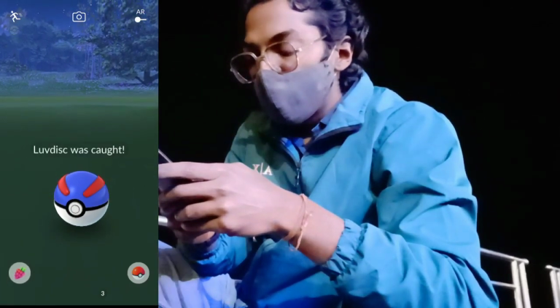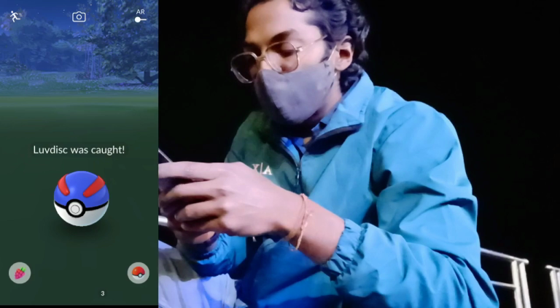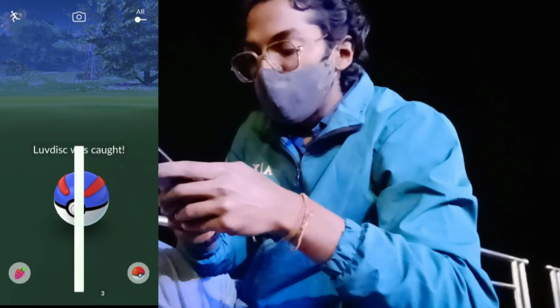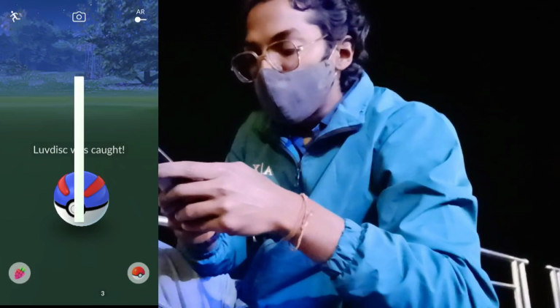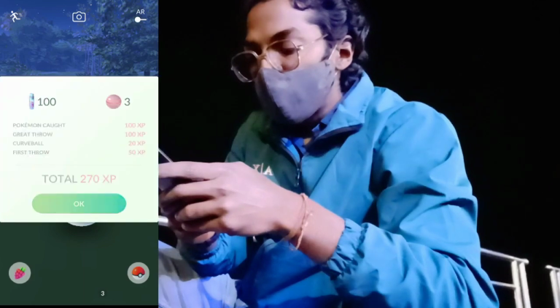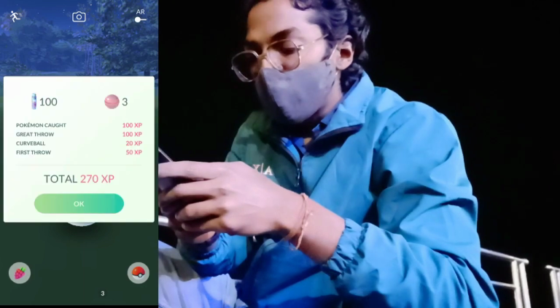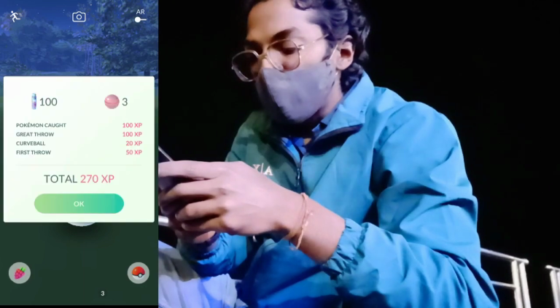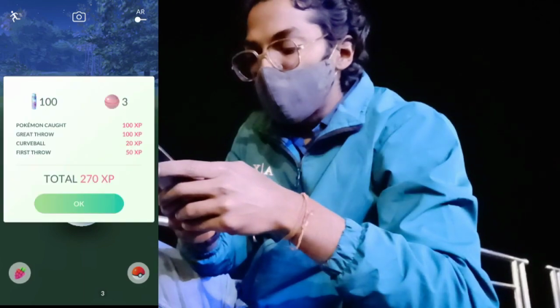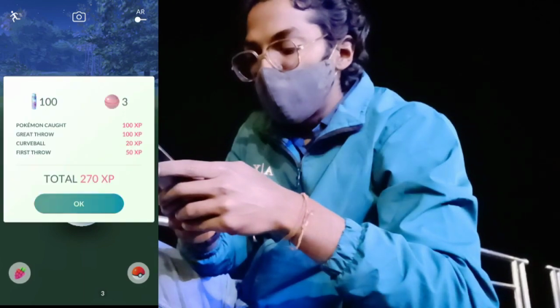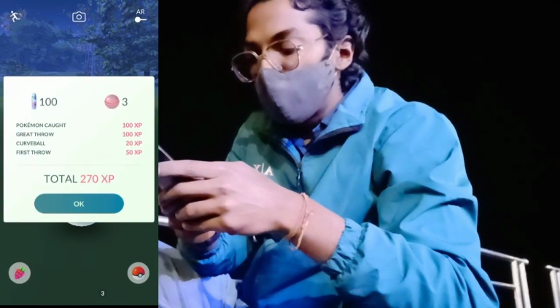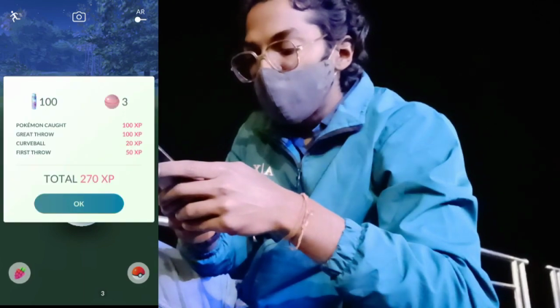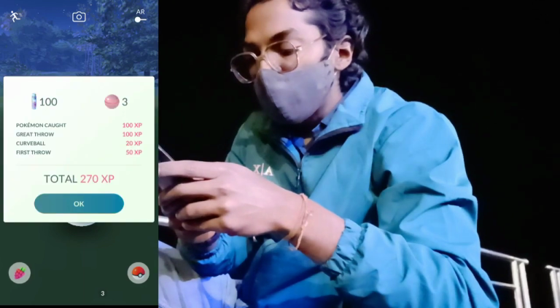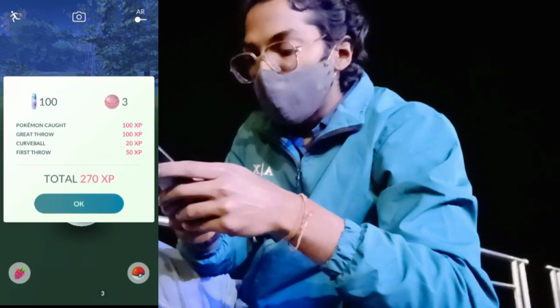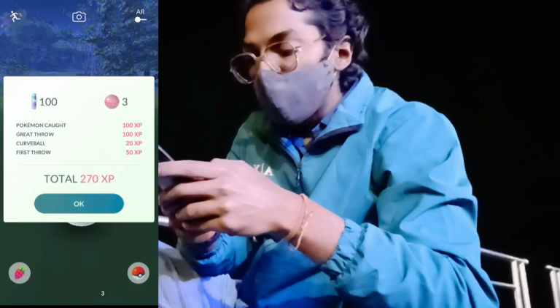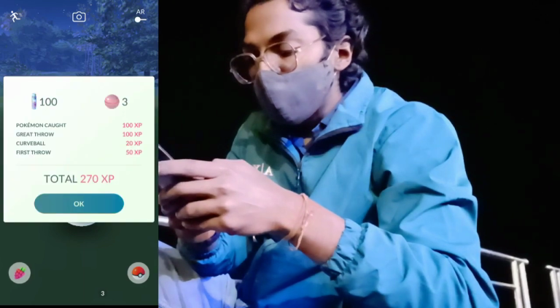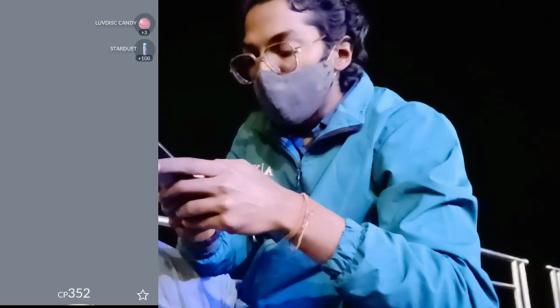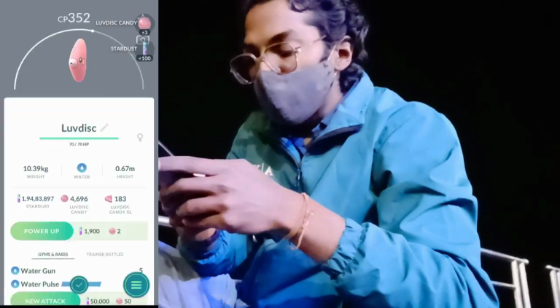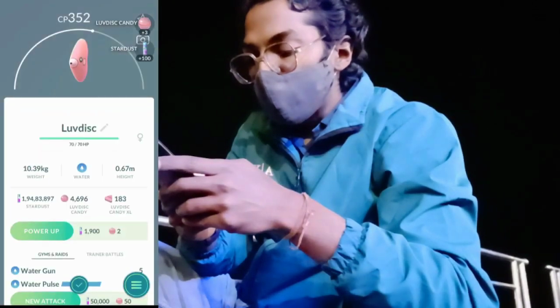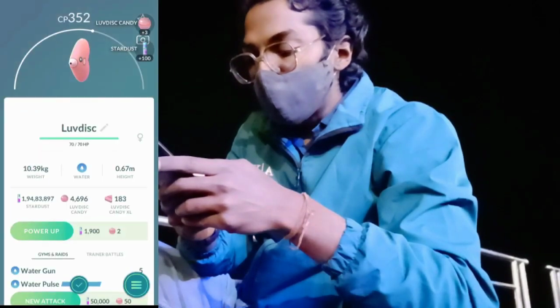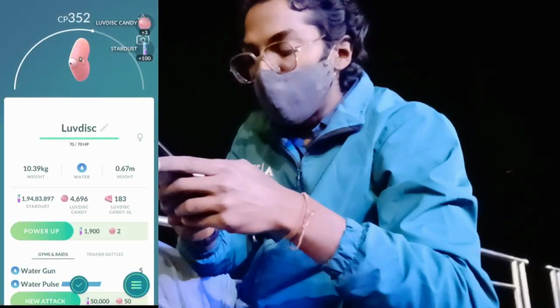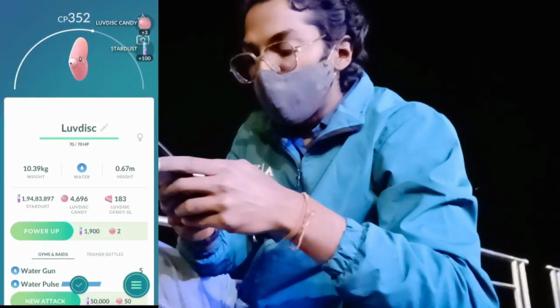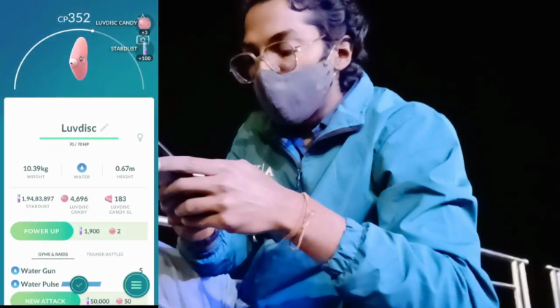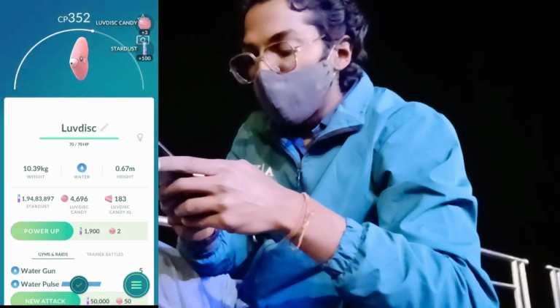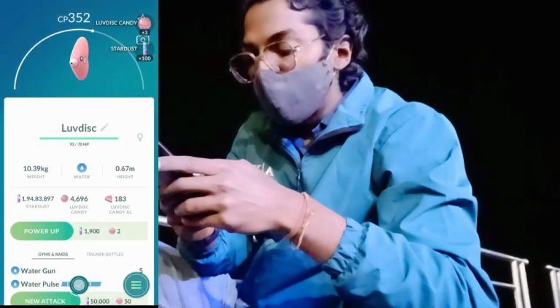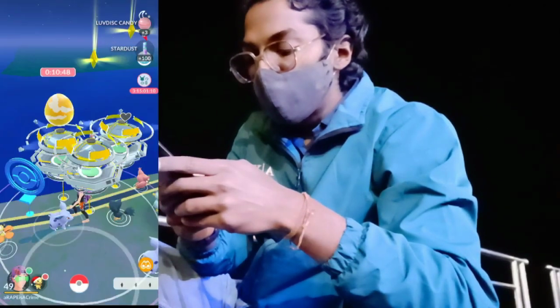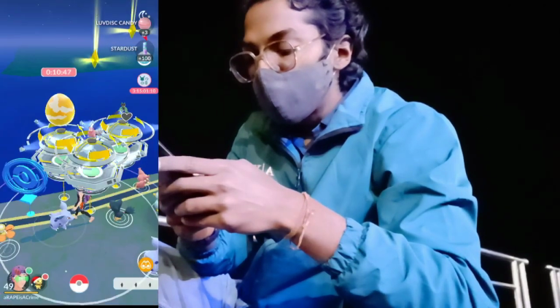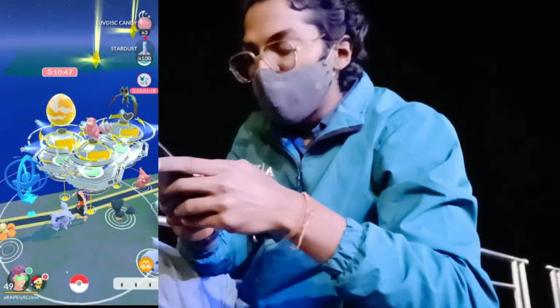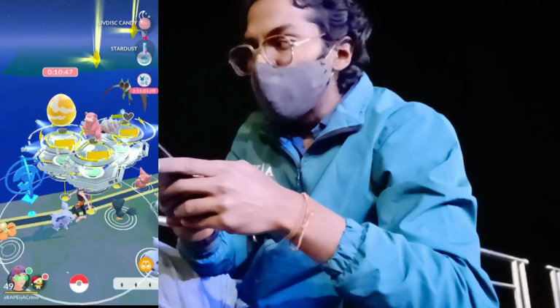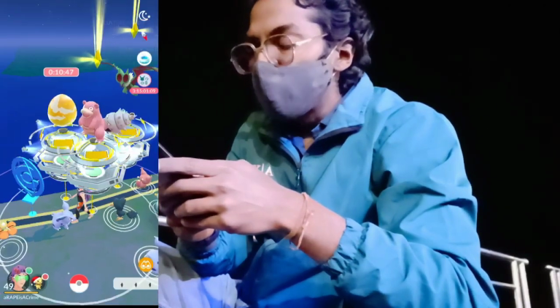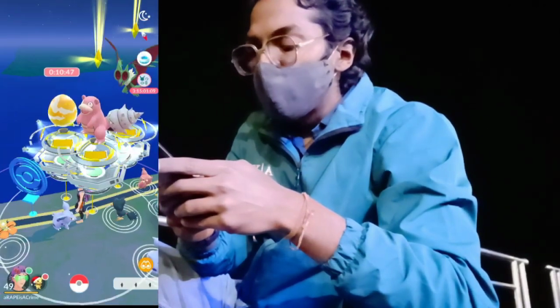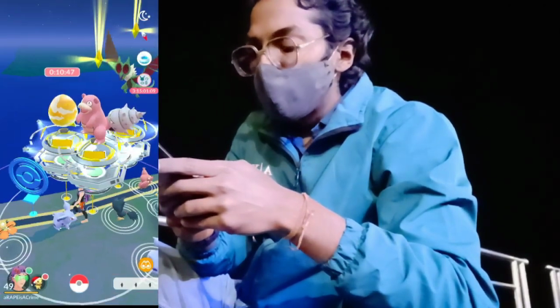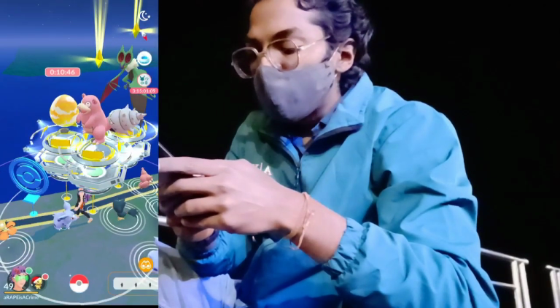Successfully caught the Luvdisc from the research task.